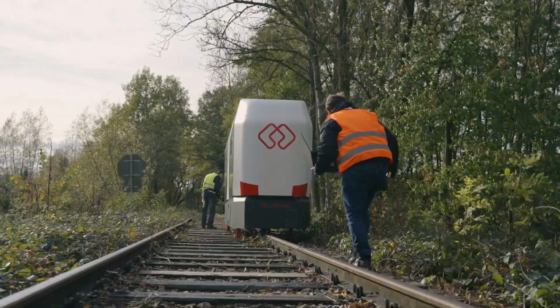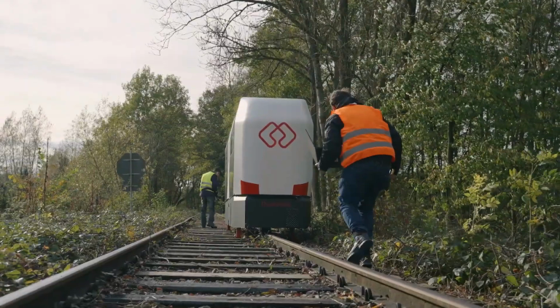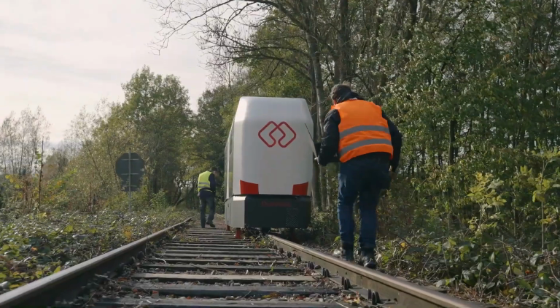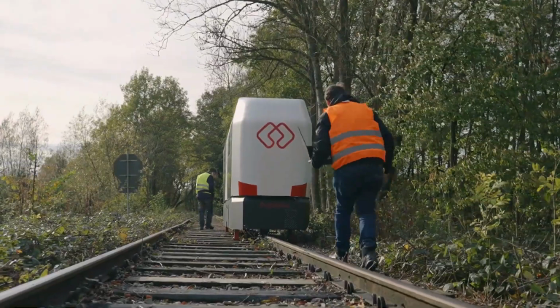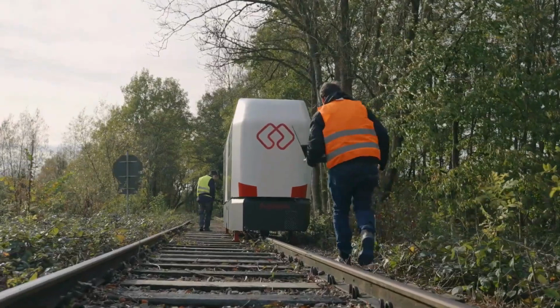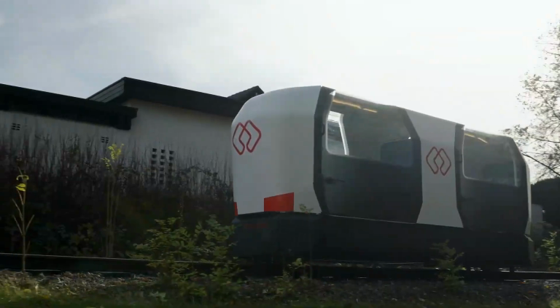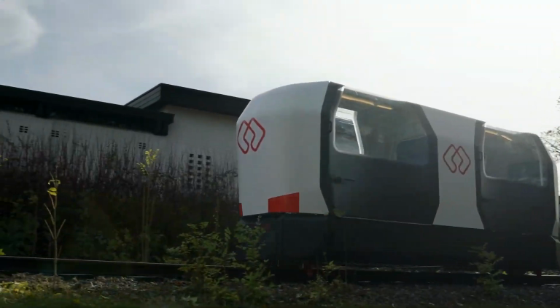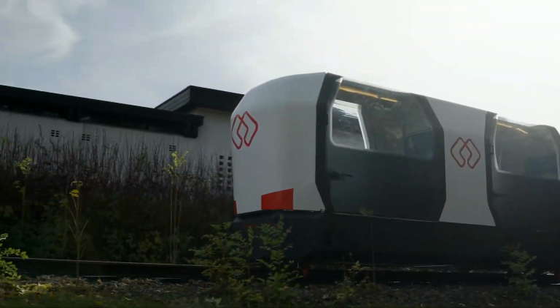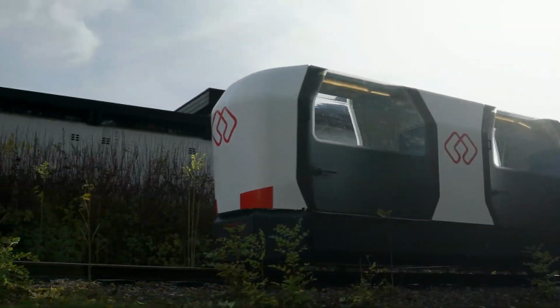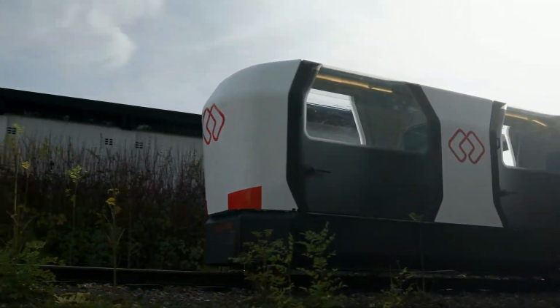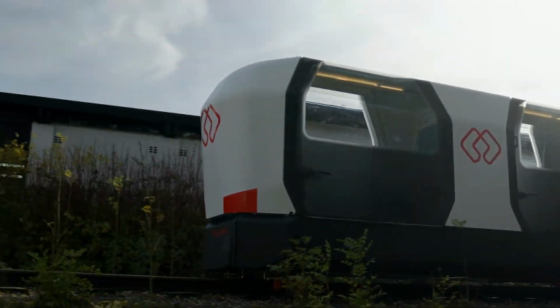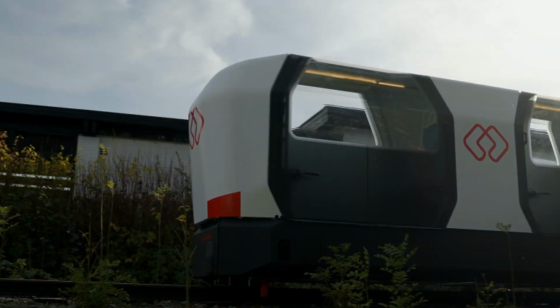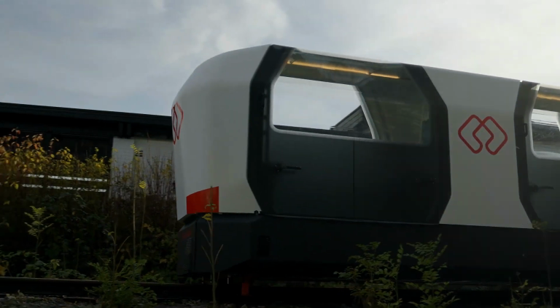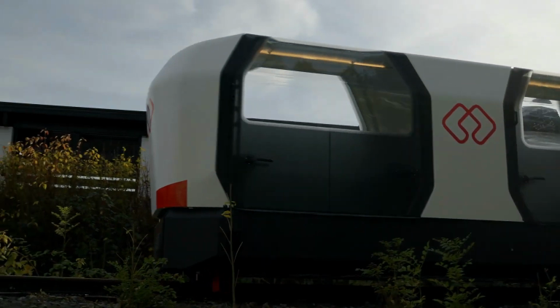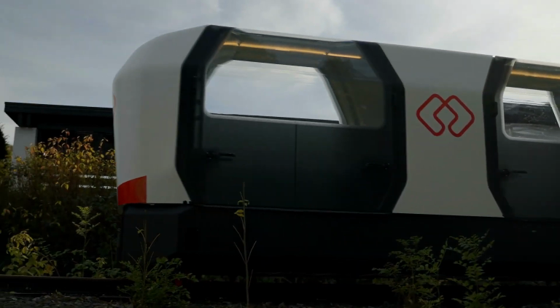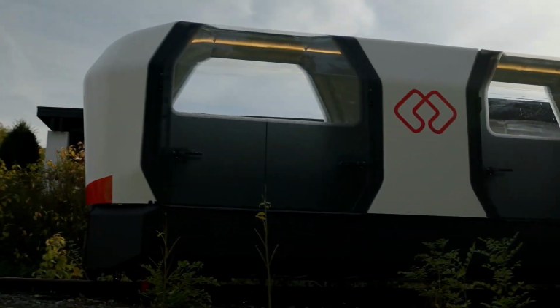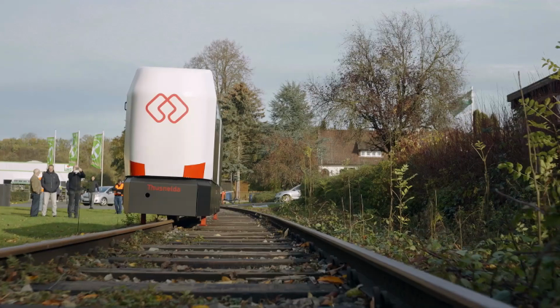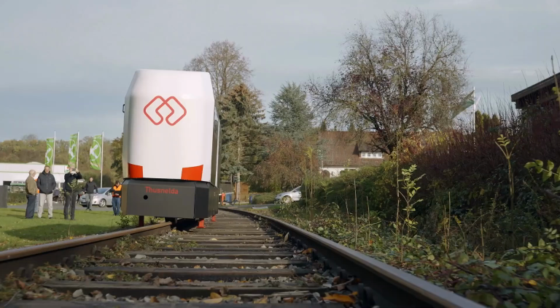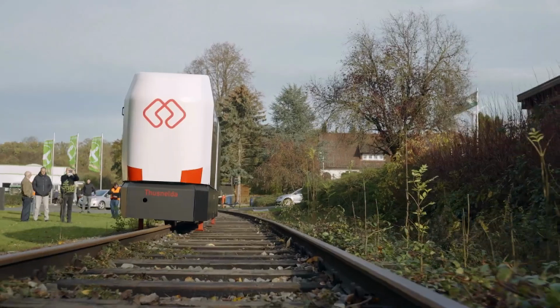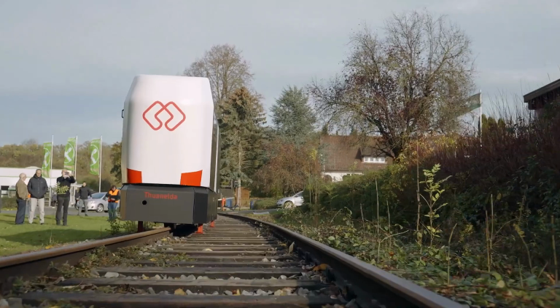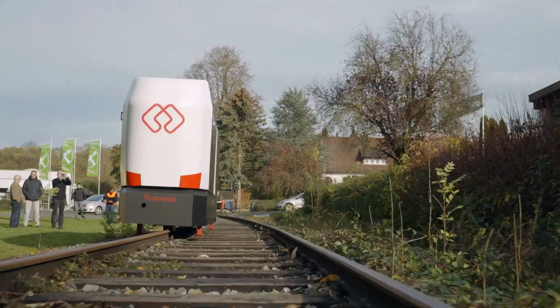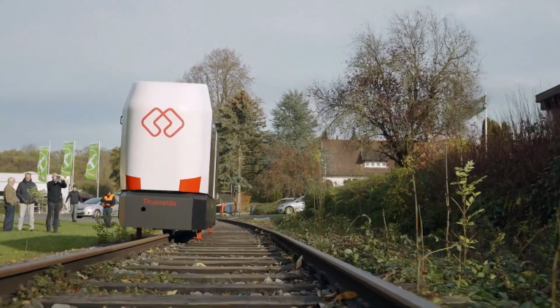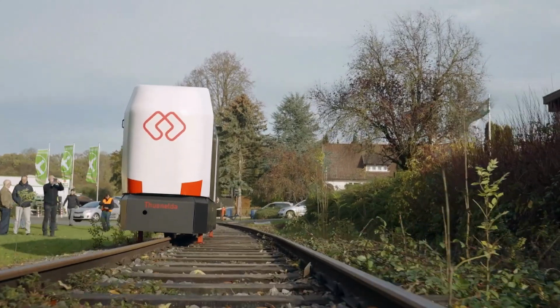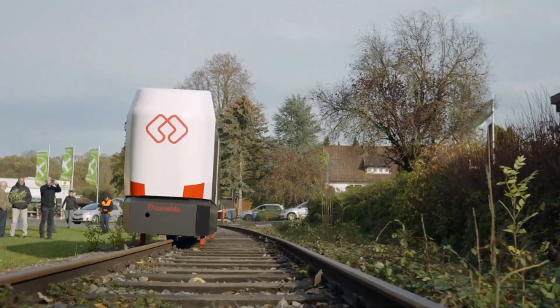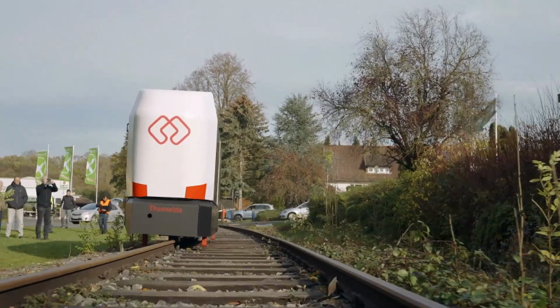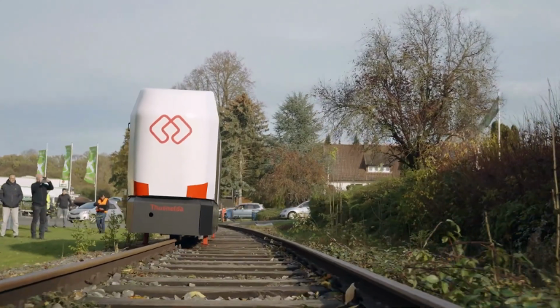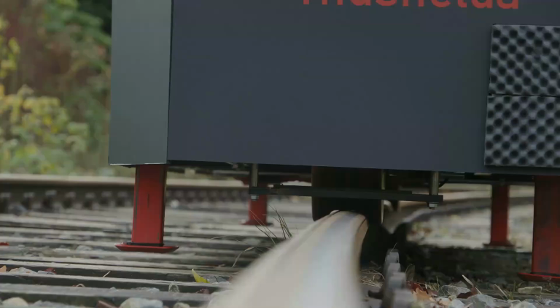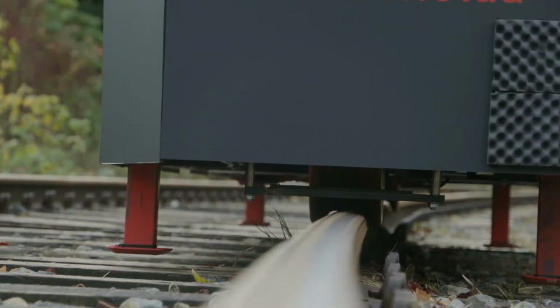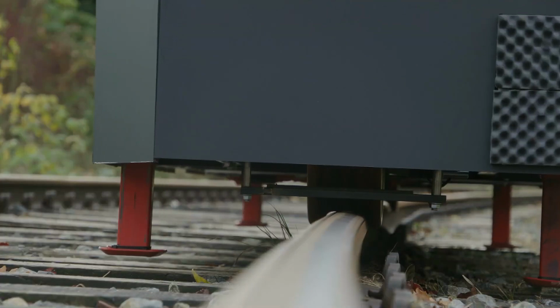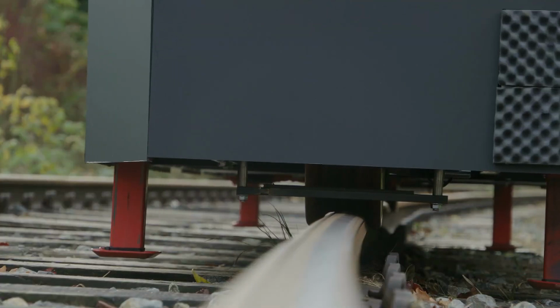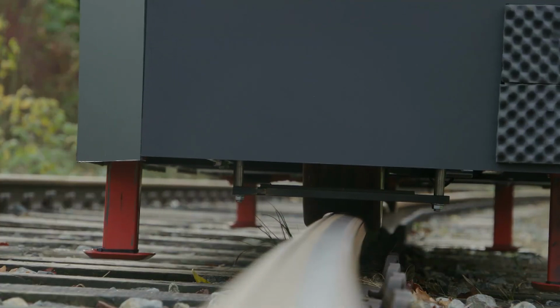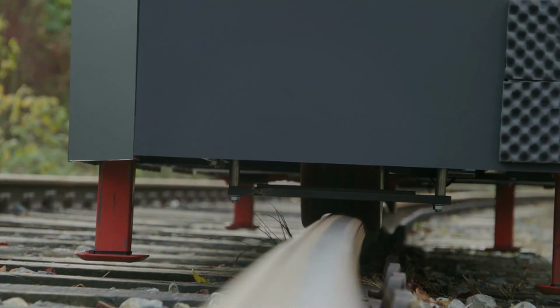With Monocab OWL, the future of rural mobility is here, providing sustainable and efficient transport for both people and goods.